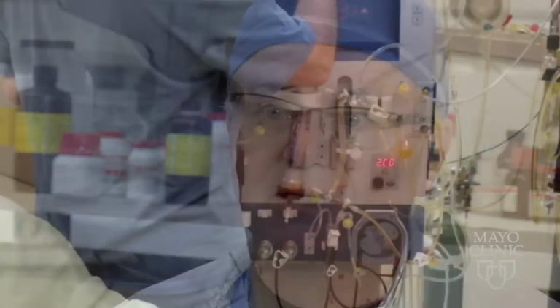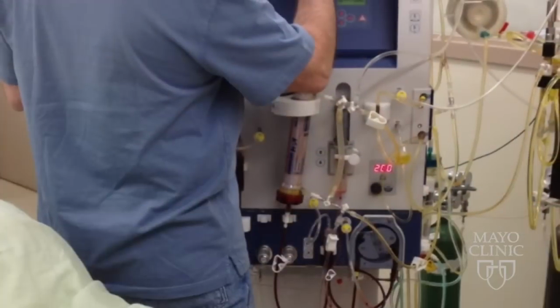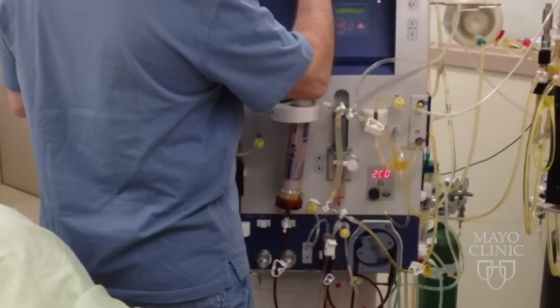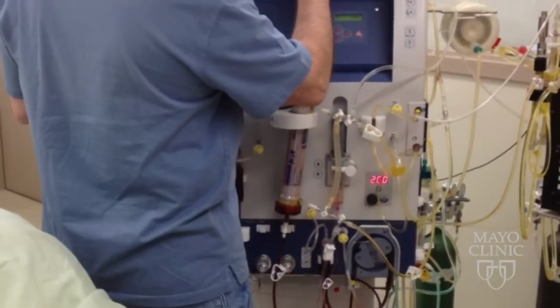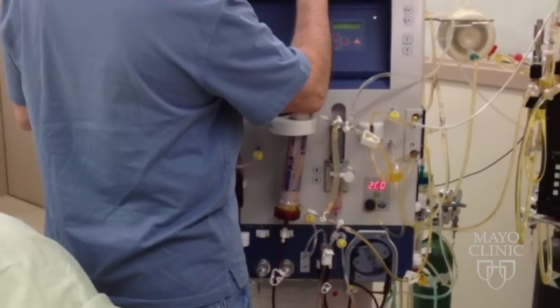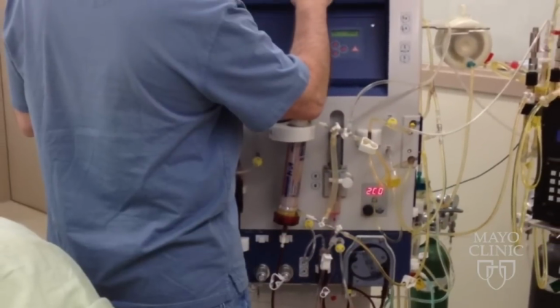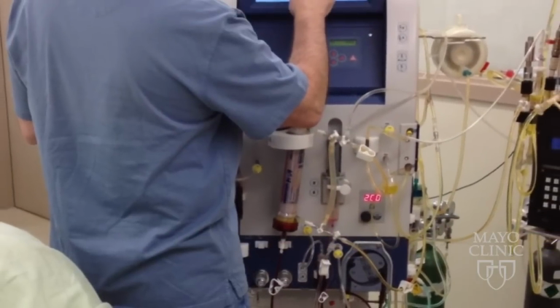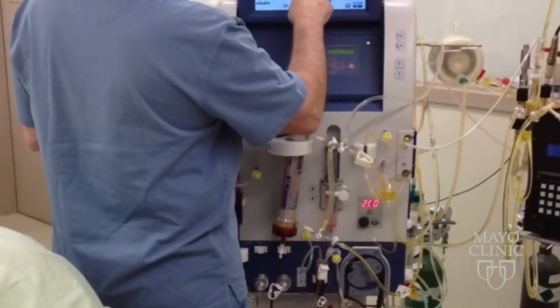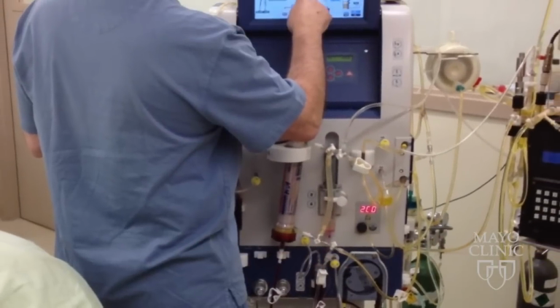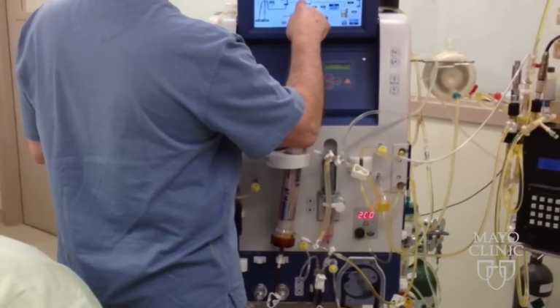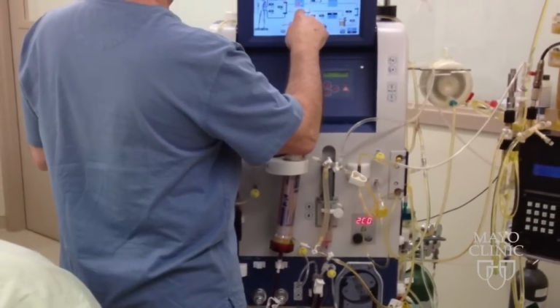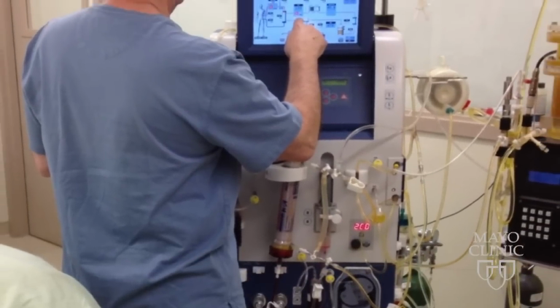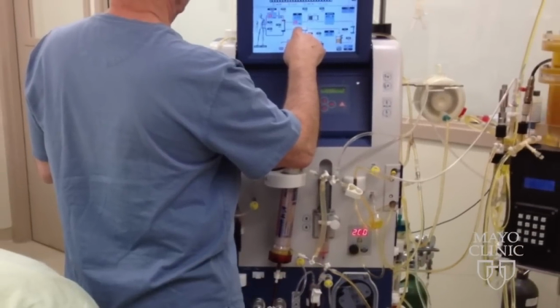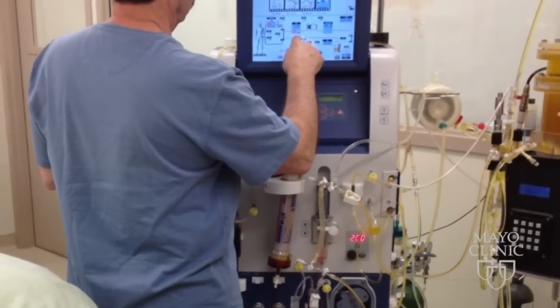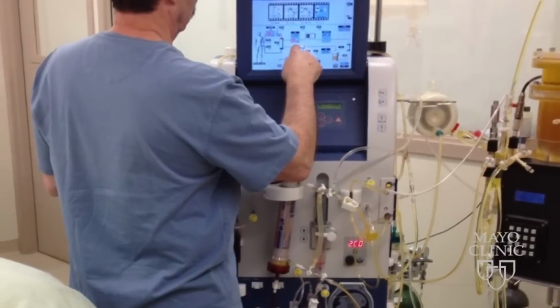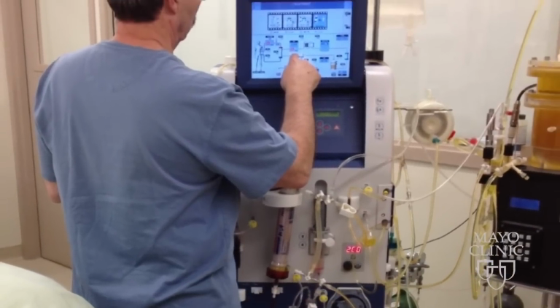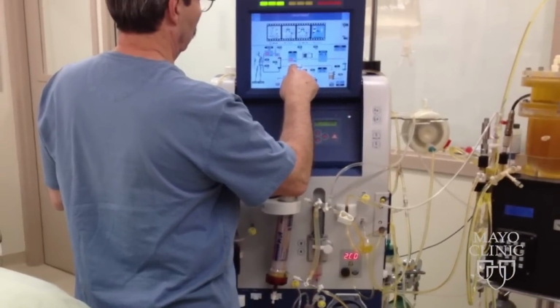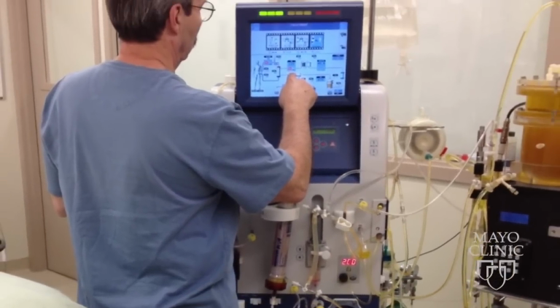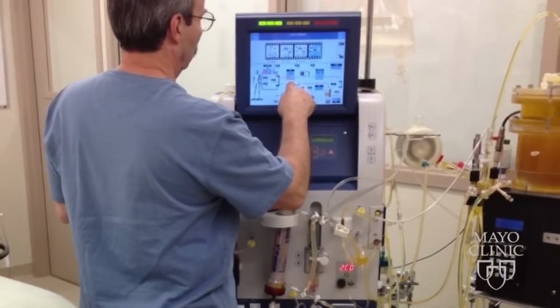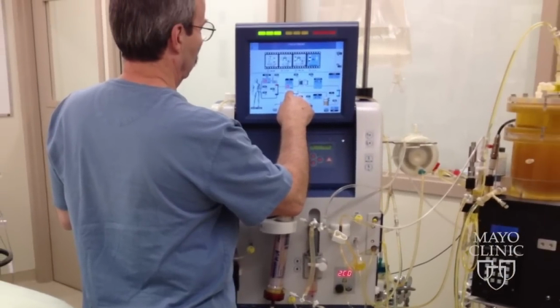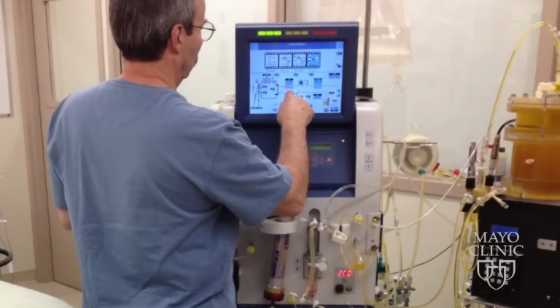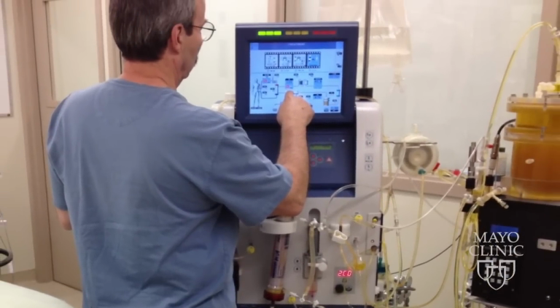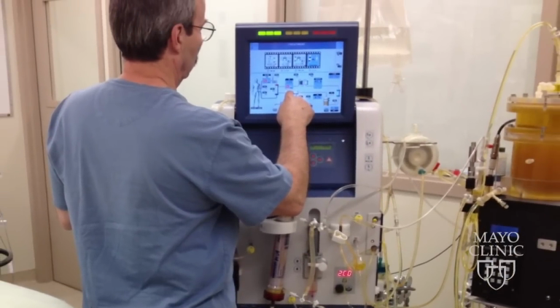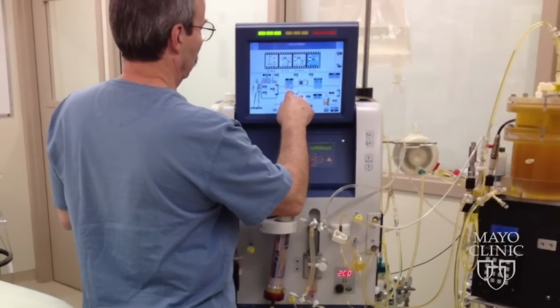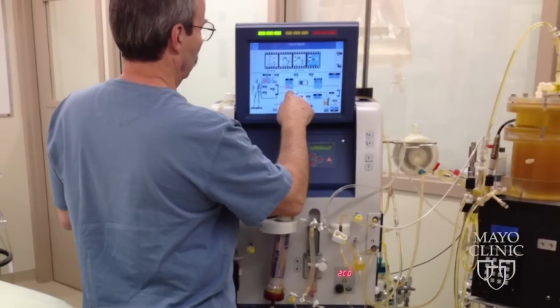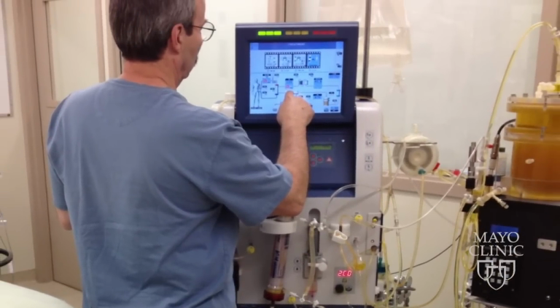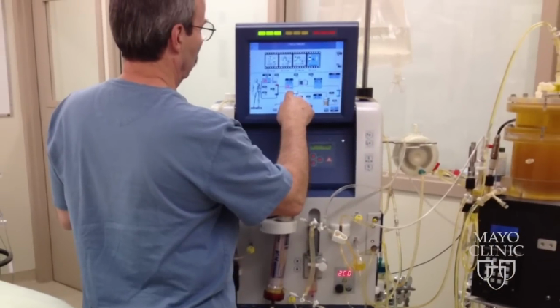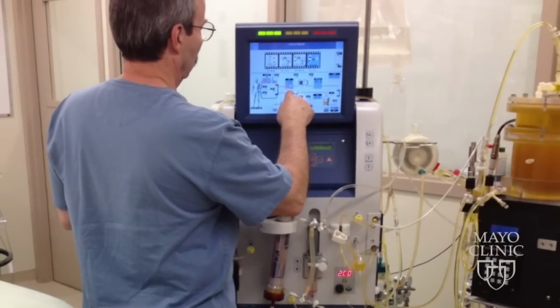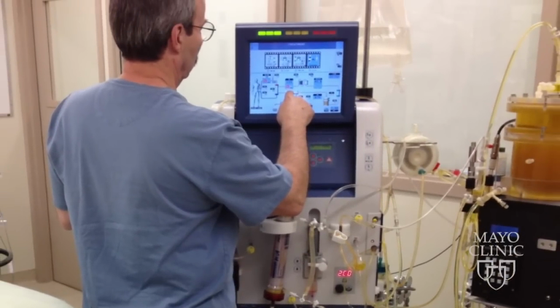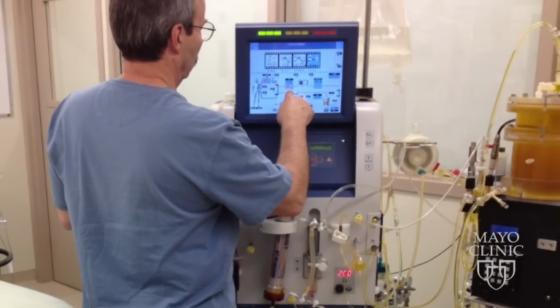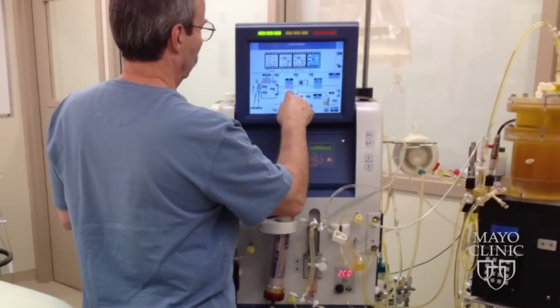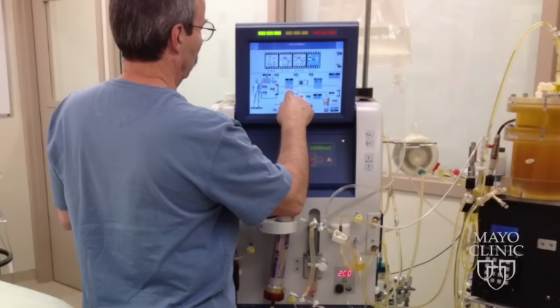The first human clinical trial could begin as early as next year. For the Mayo Clinic News Network, I'm Dennis Dota.